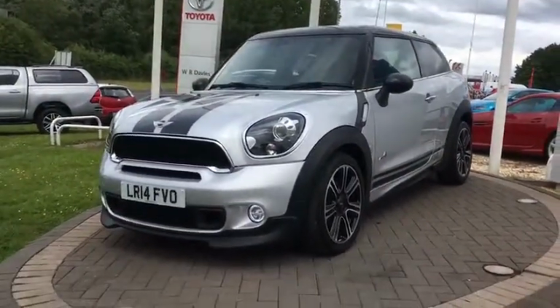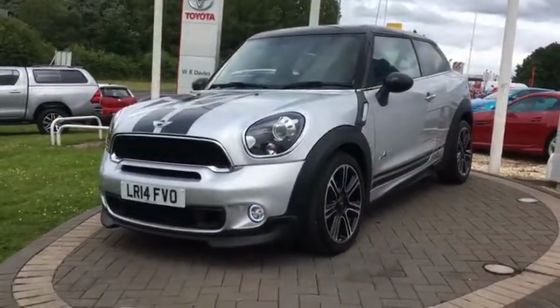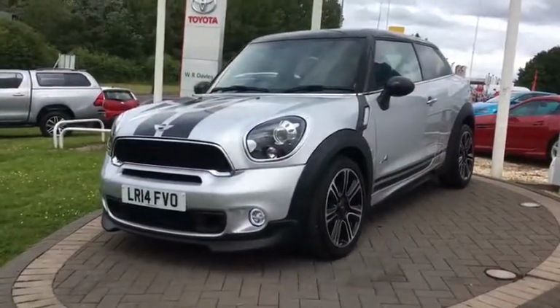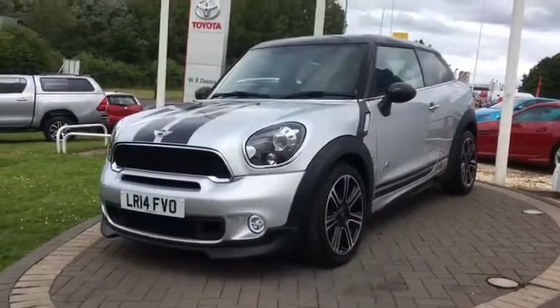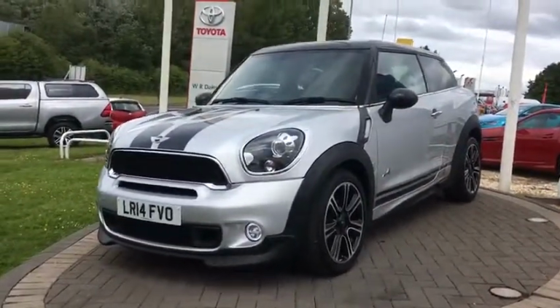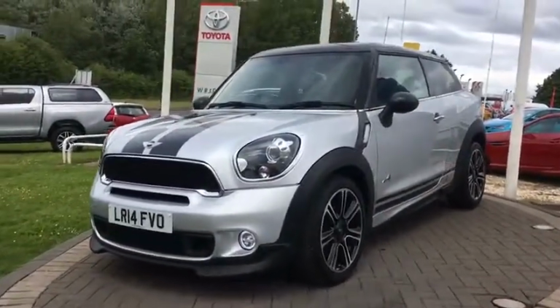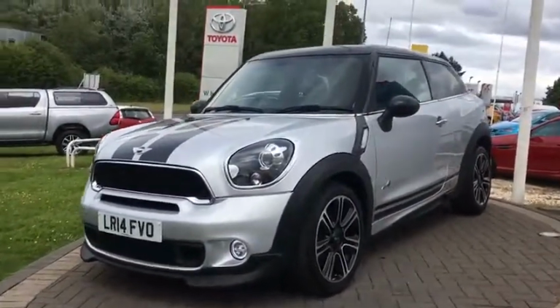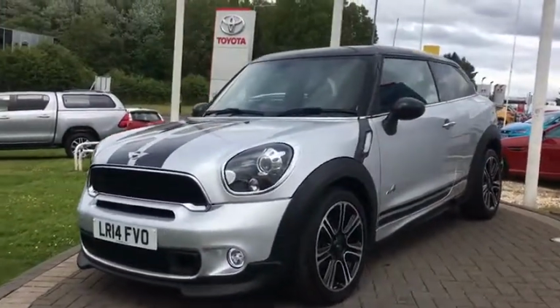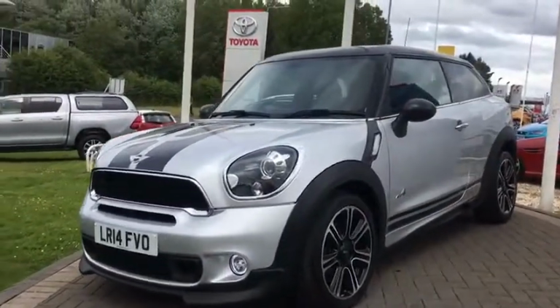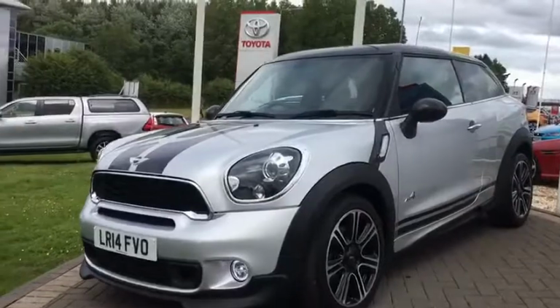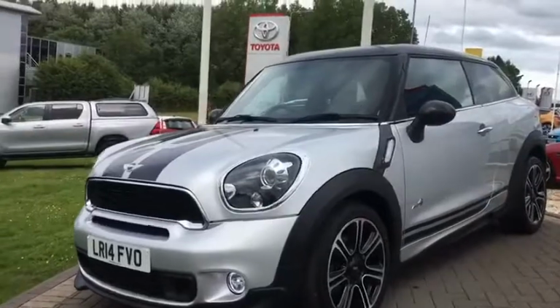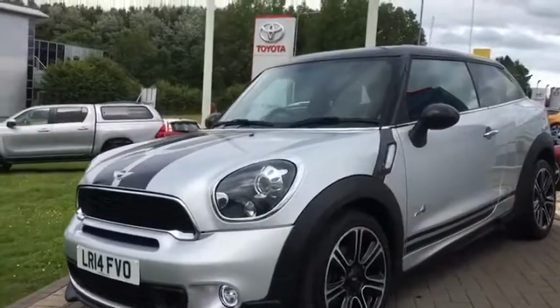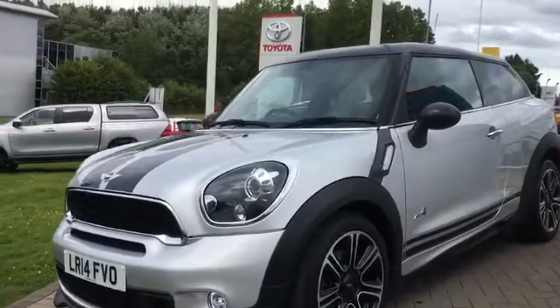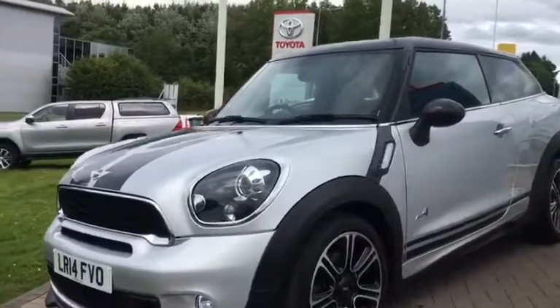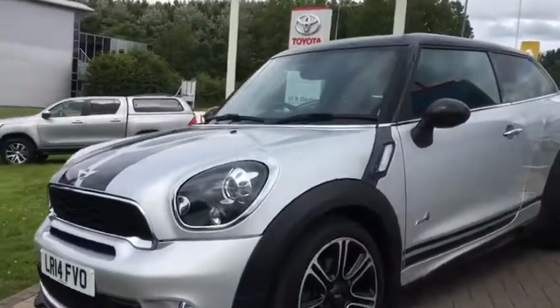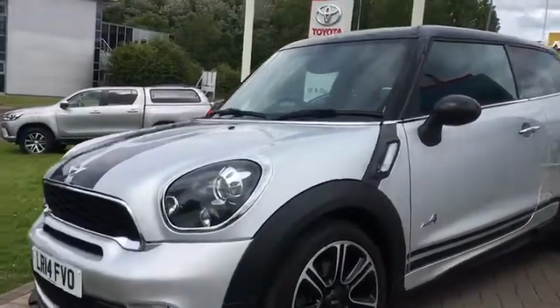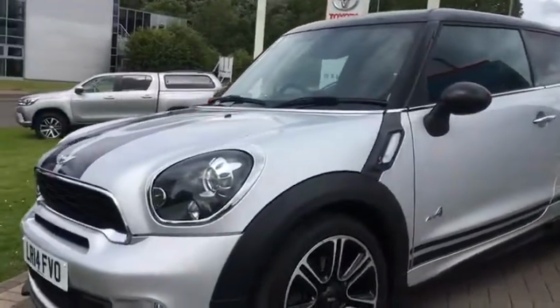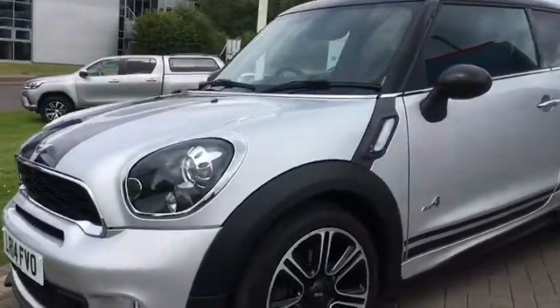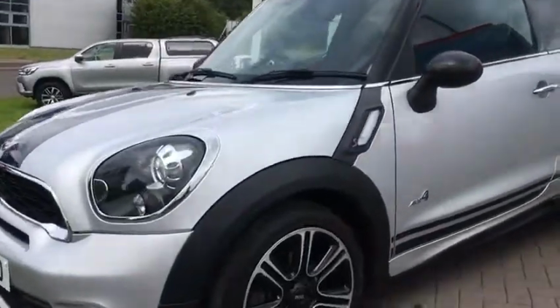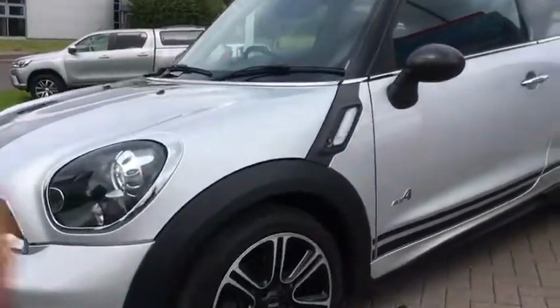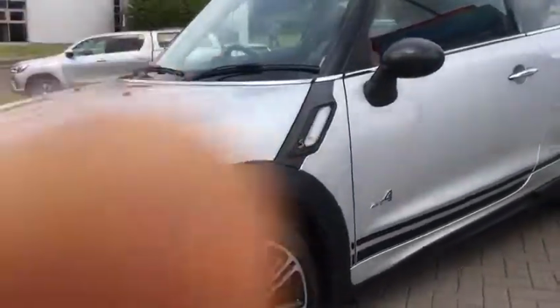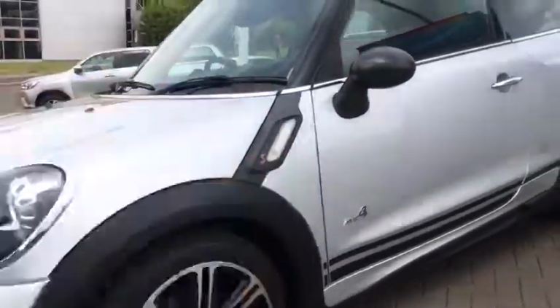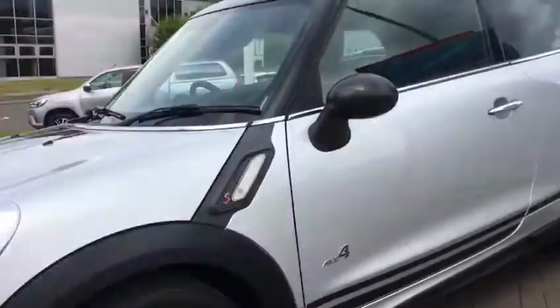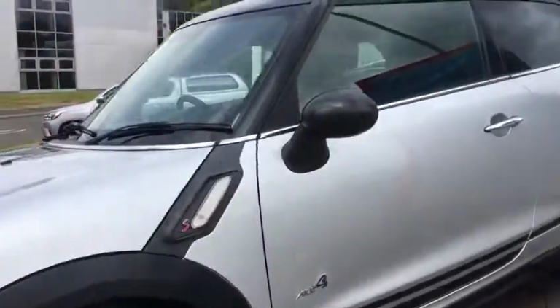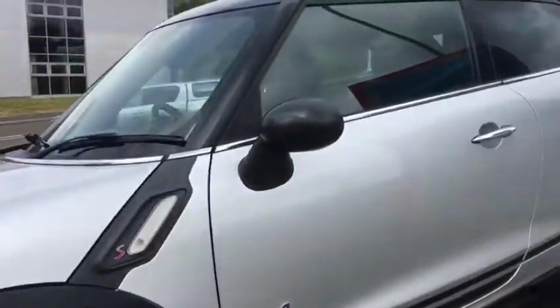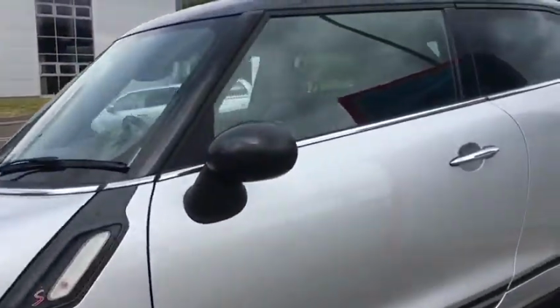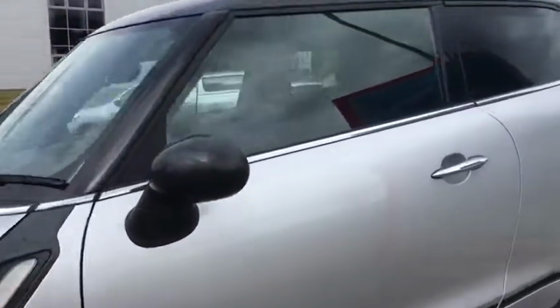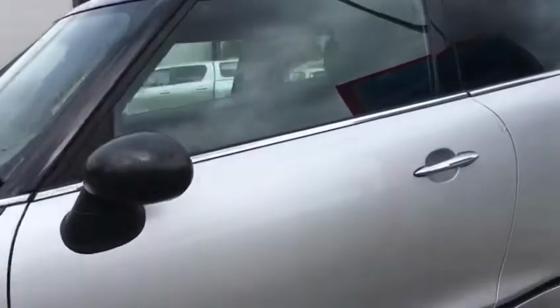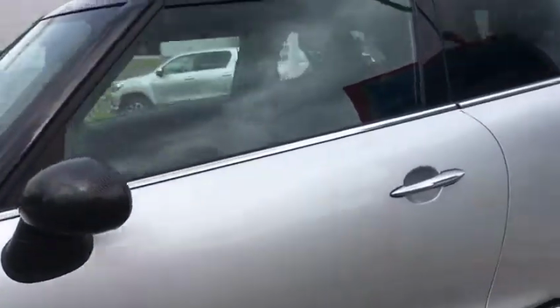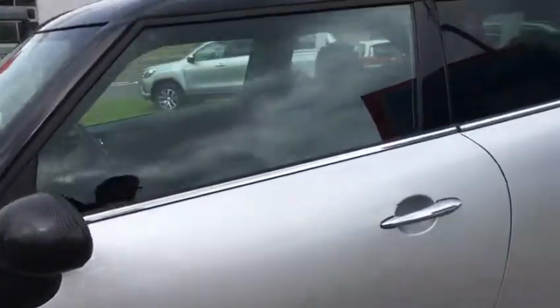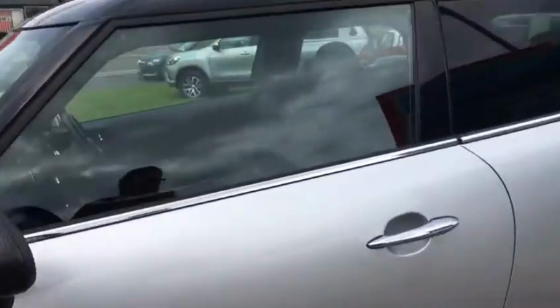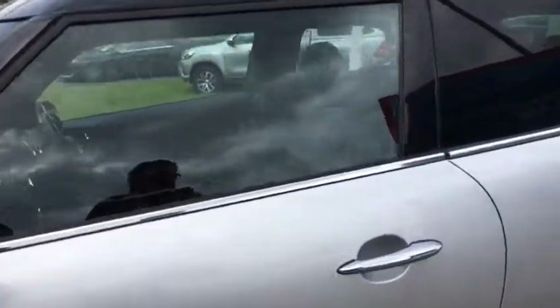It has a very odd slight blemish around it, but we're being extremely picky for a car of this age.